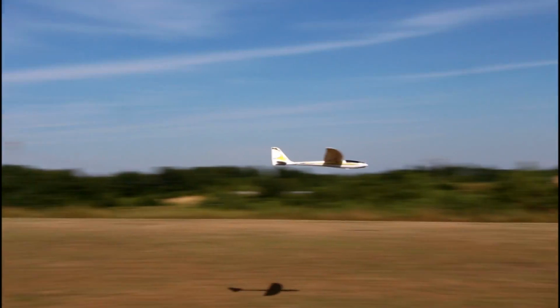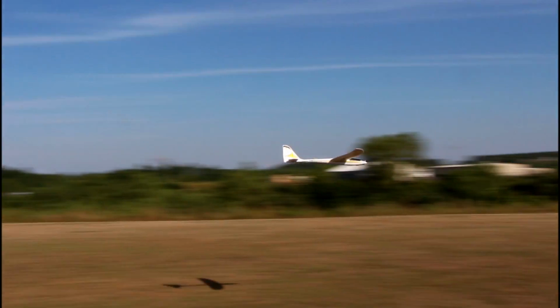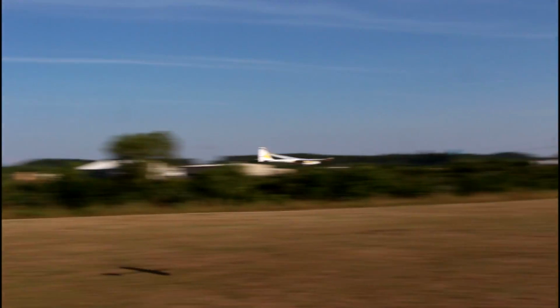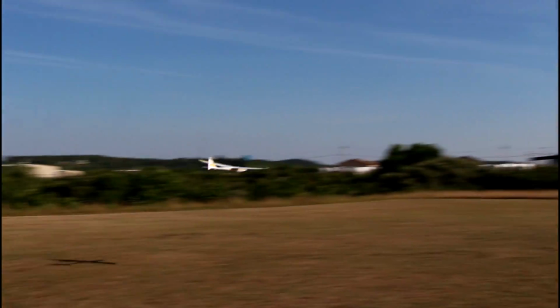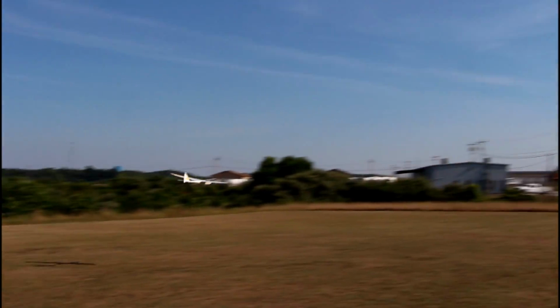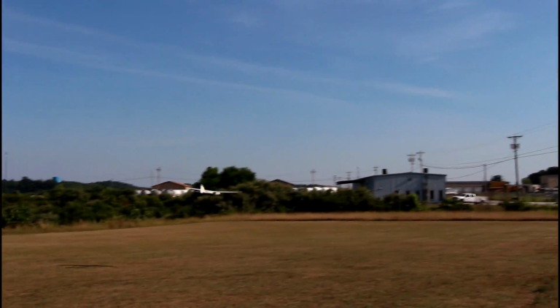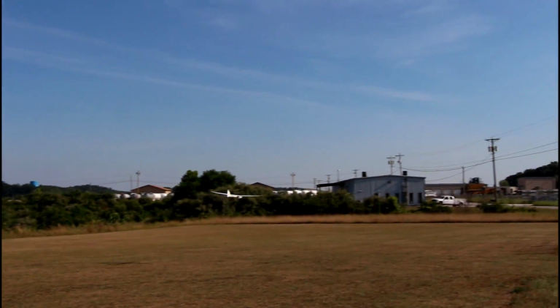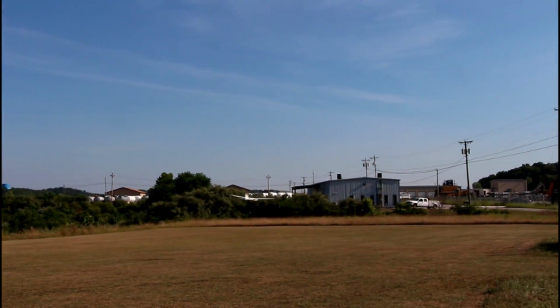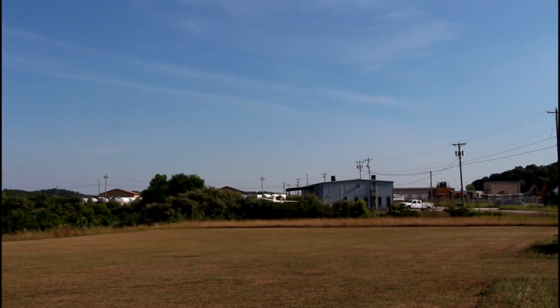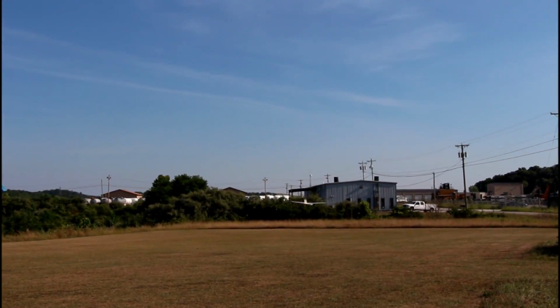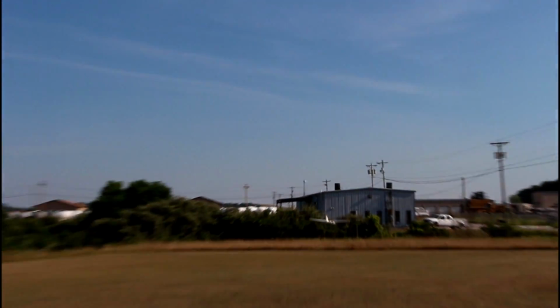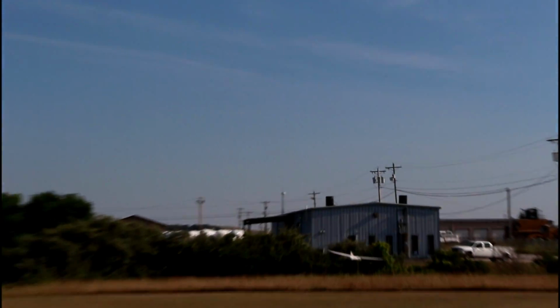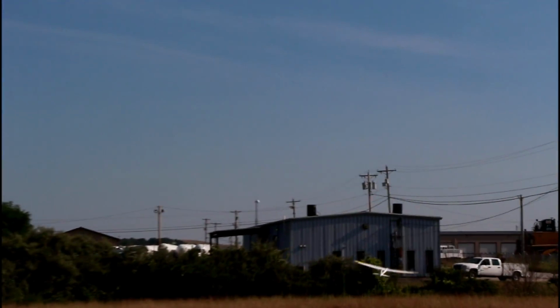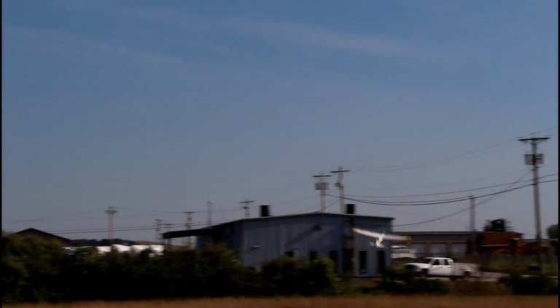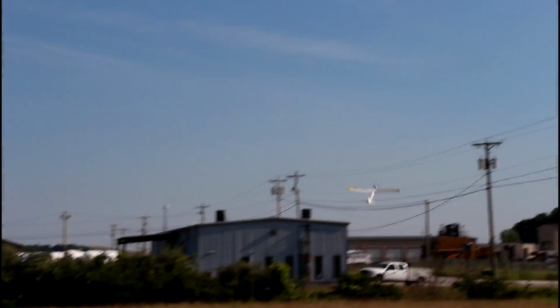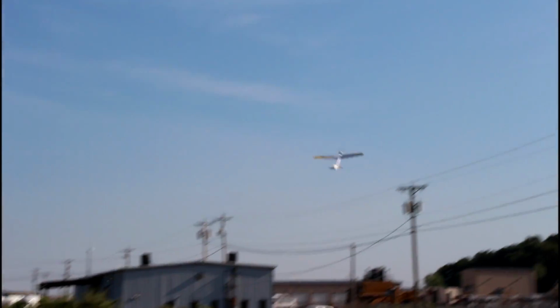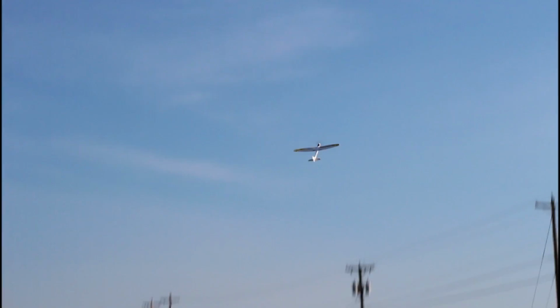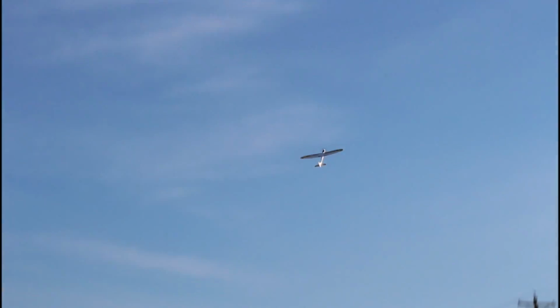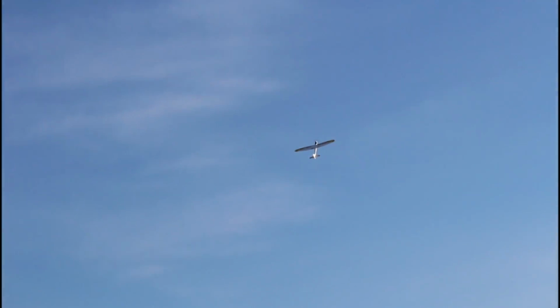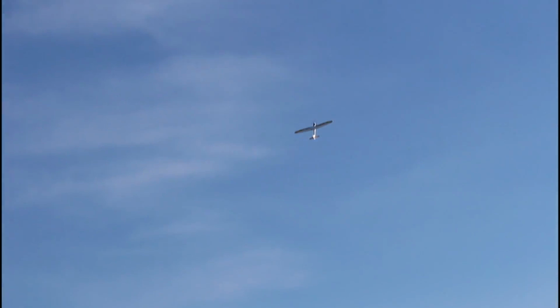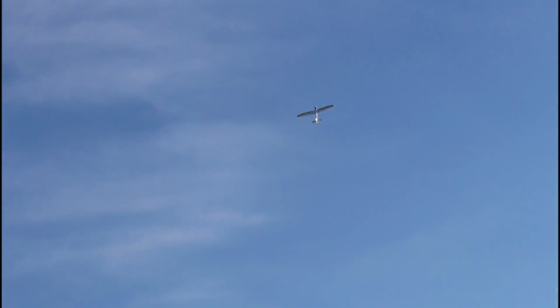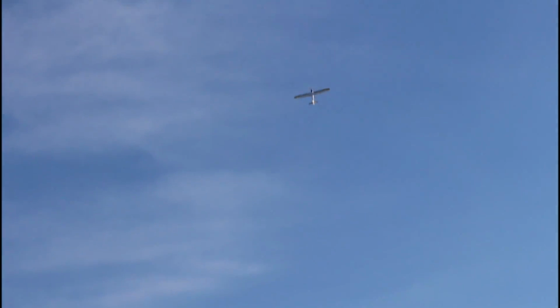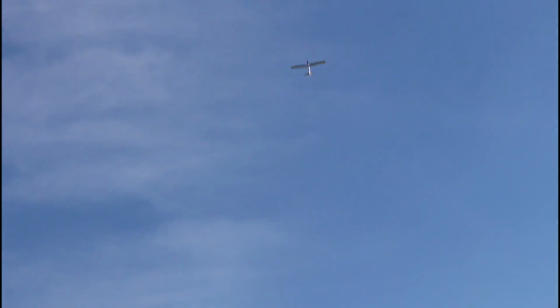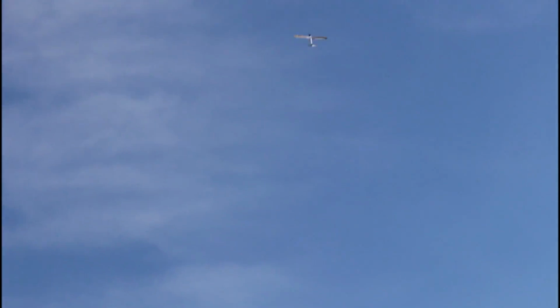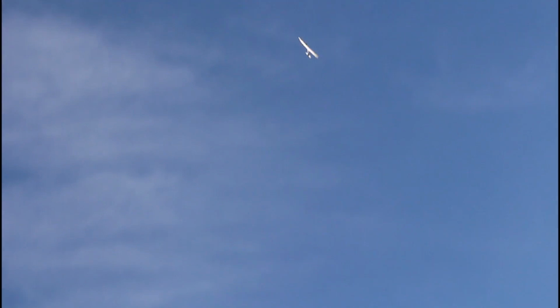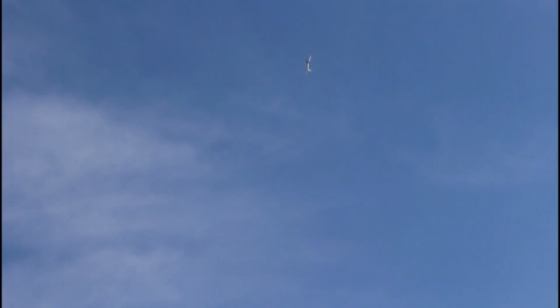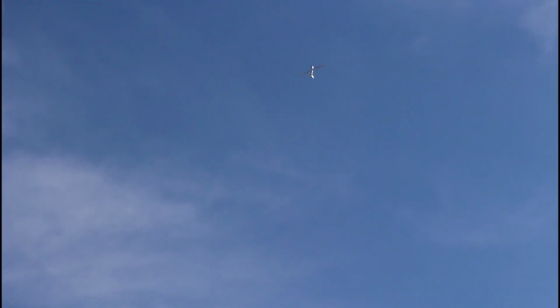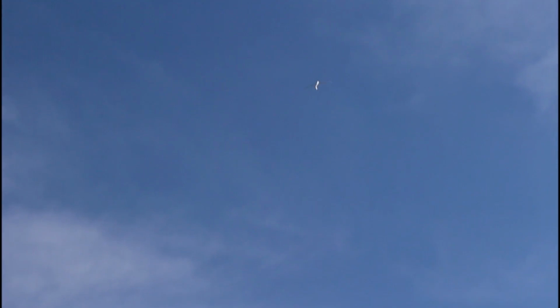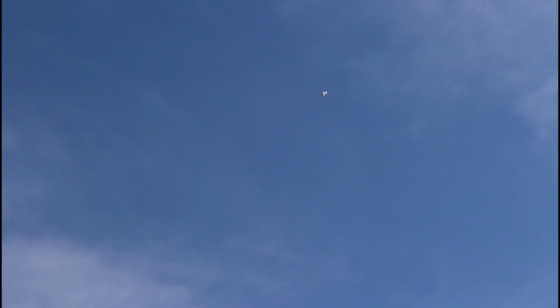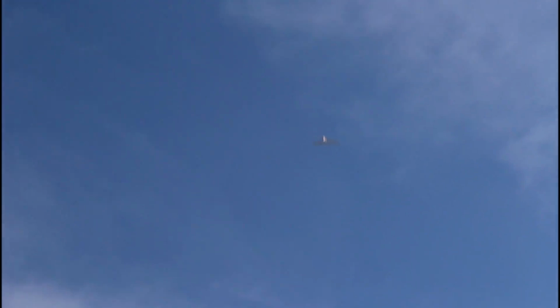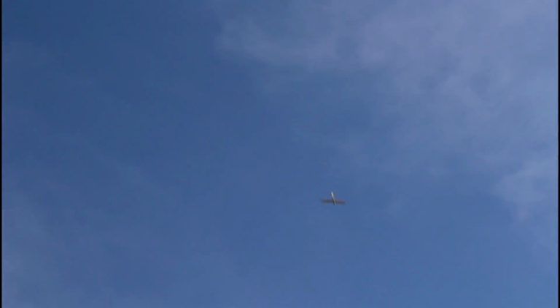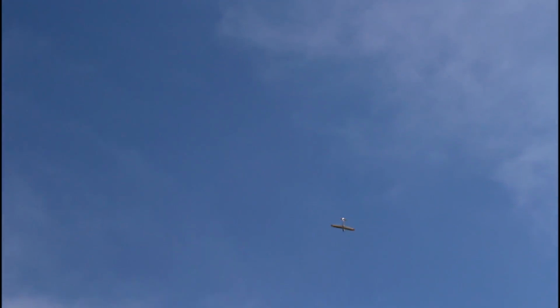I love those zero throttle passes. Safe off. Power on. Just climb right out. Roll, roll, roll.